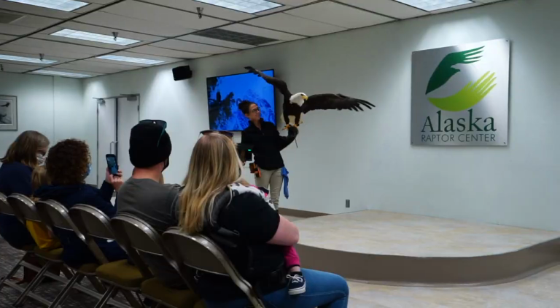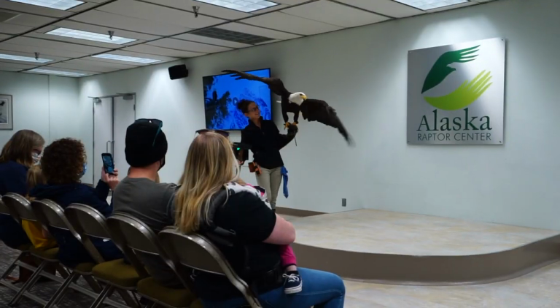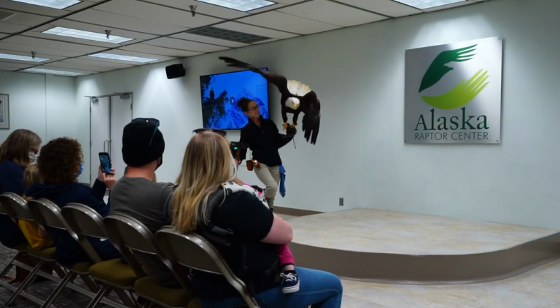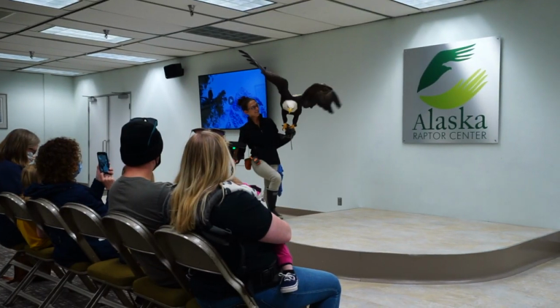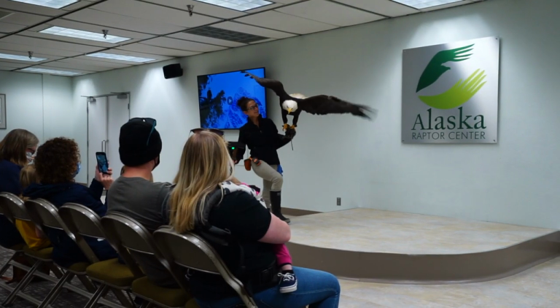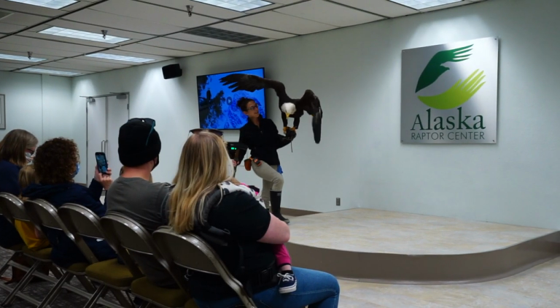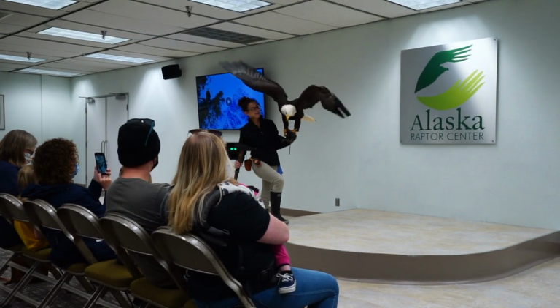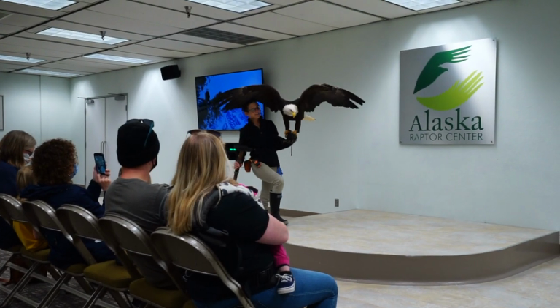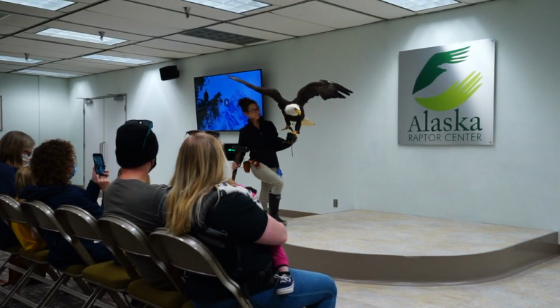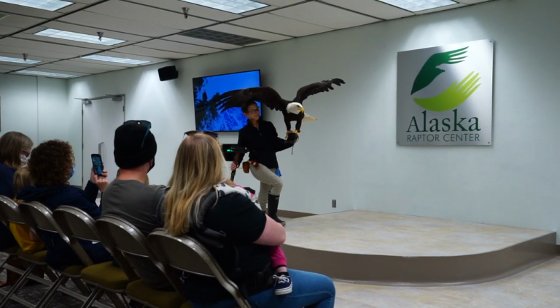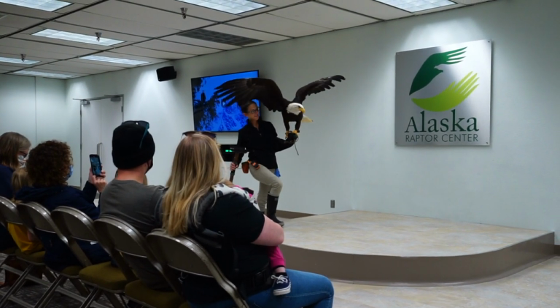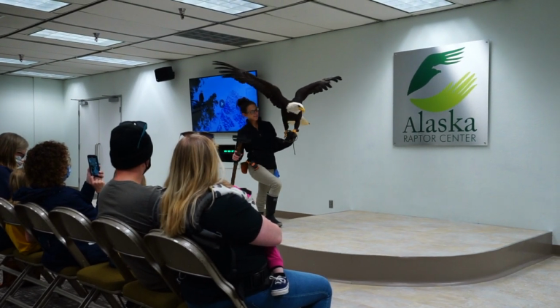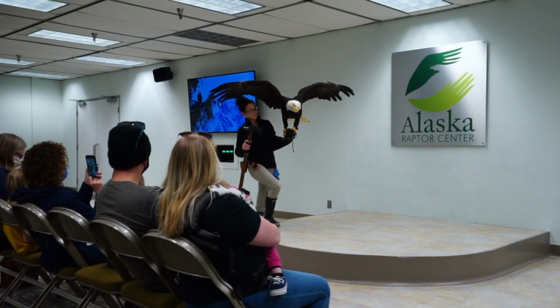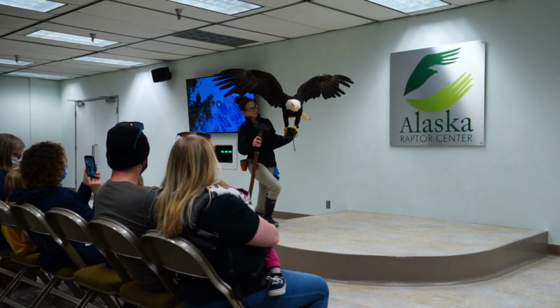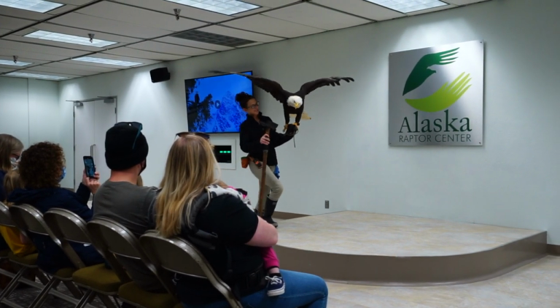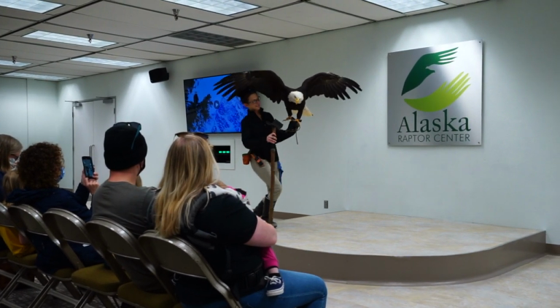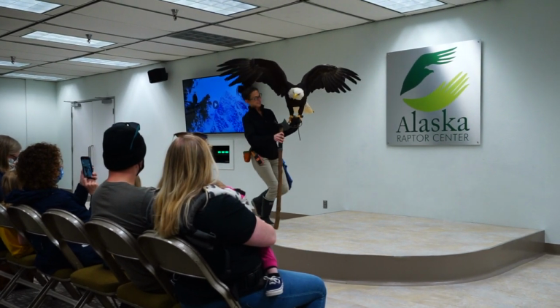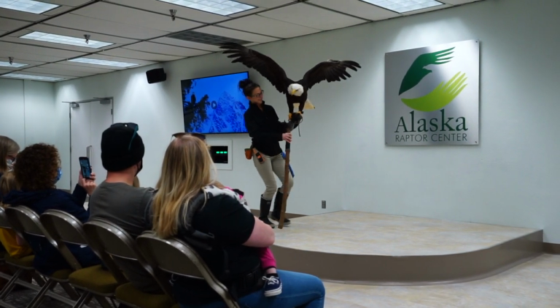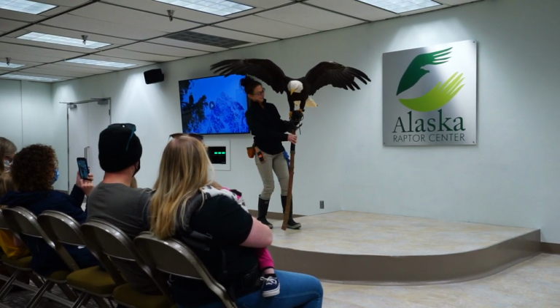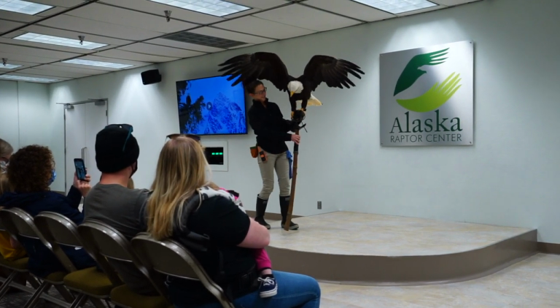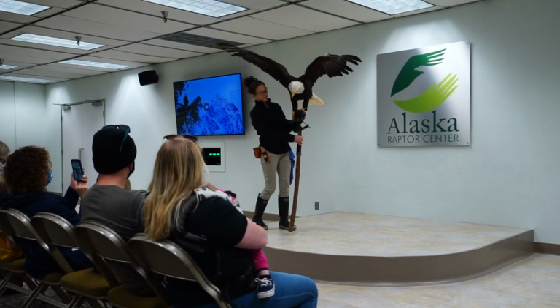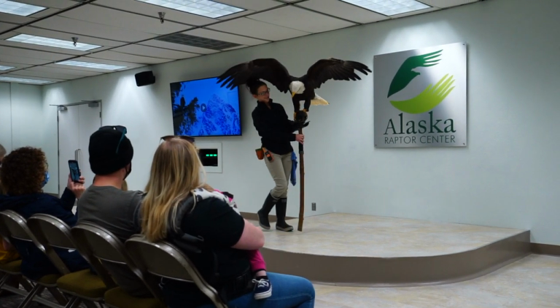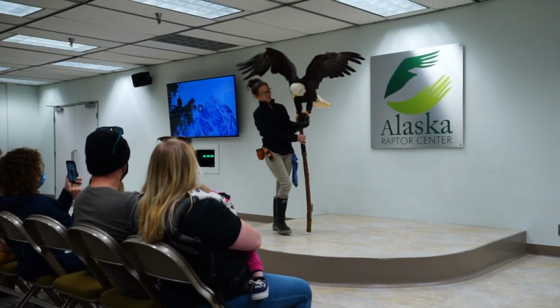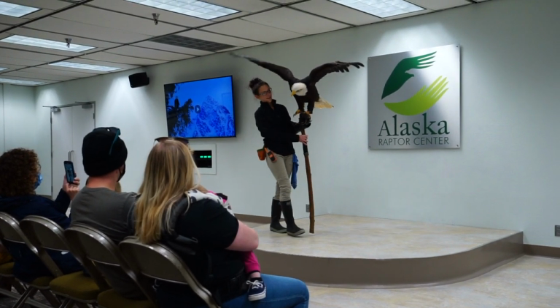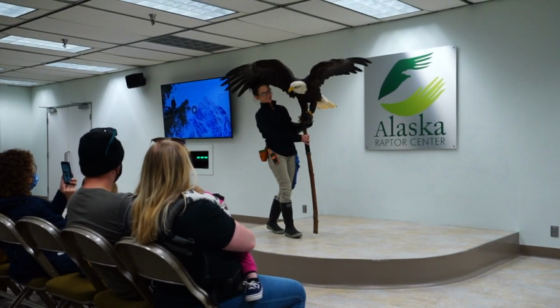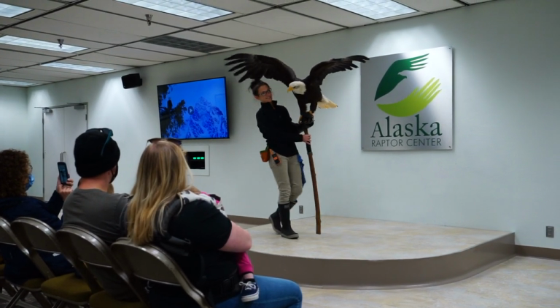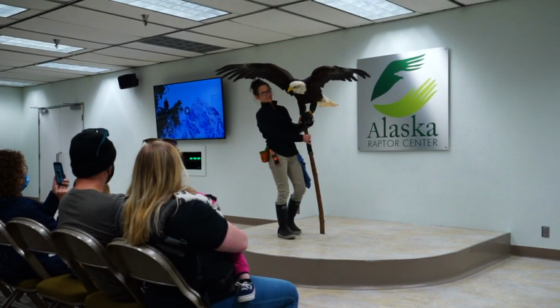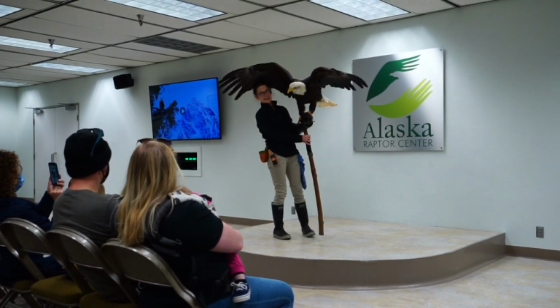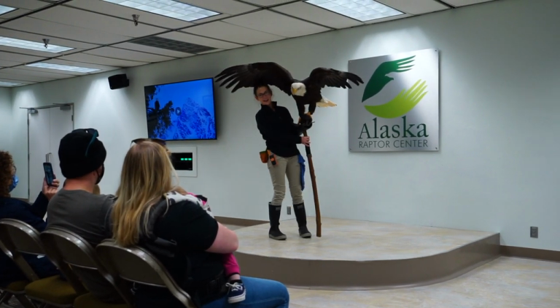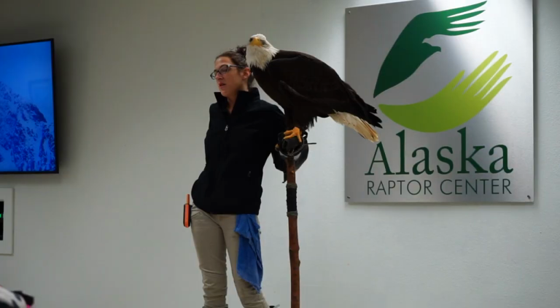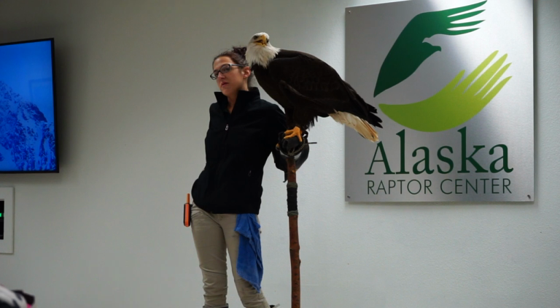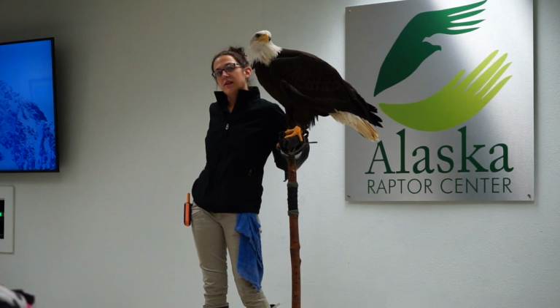In the lobby, Q&A sessions with a trainer and a live bird are also offered for guests.